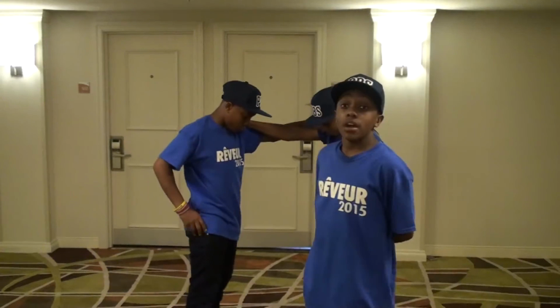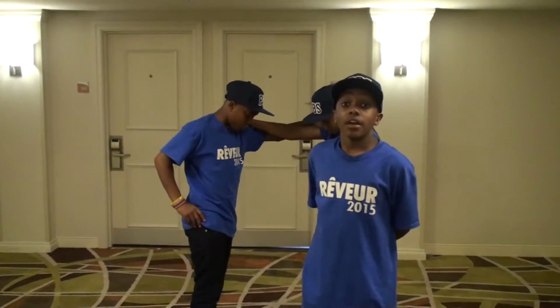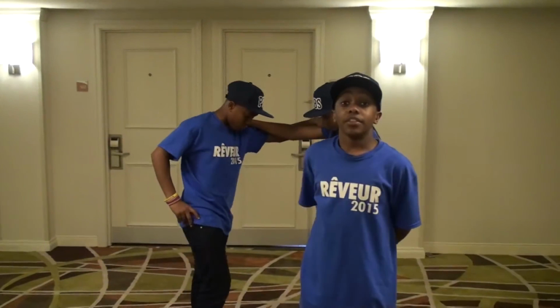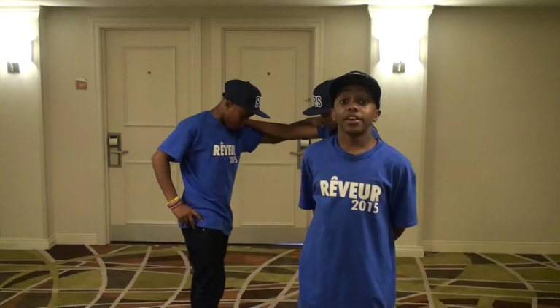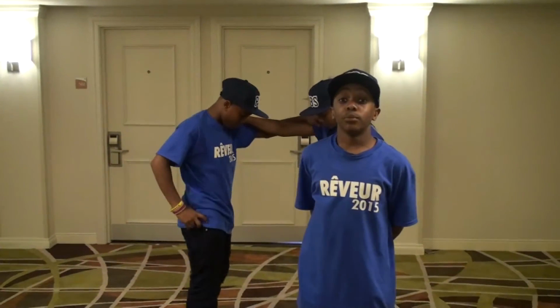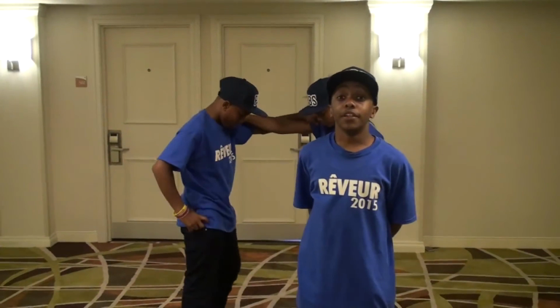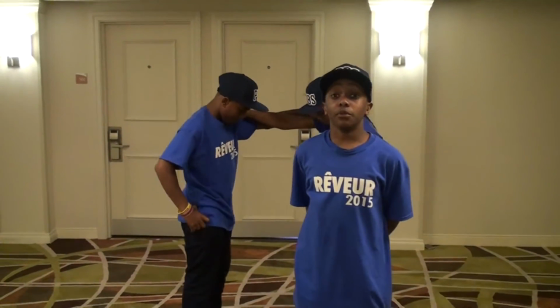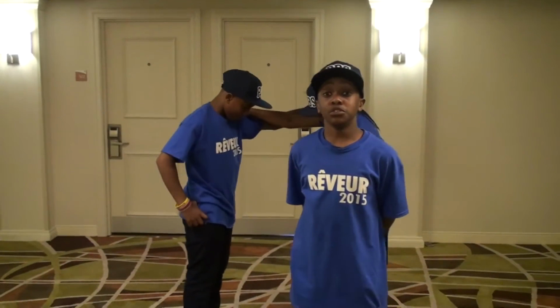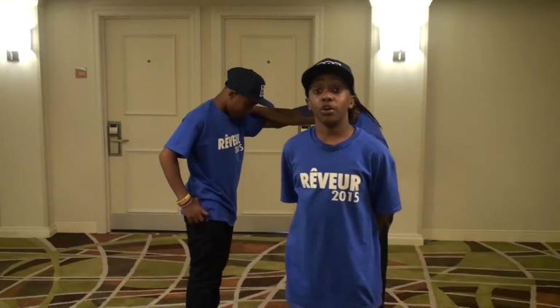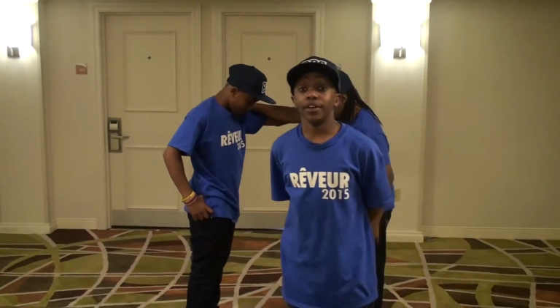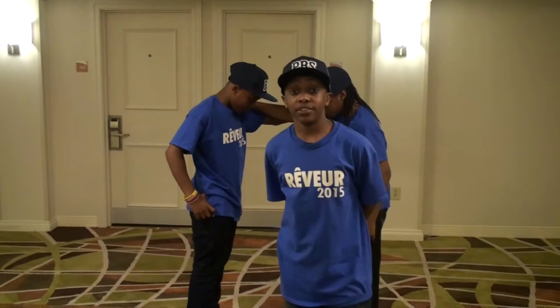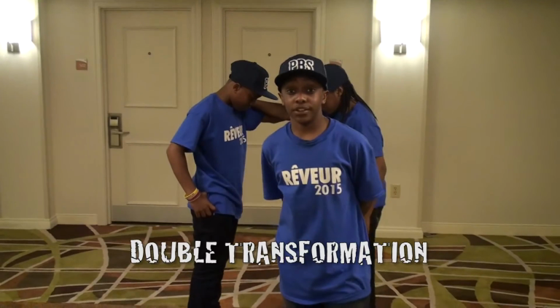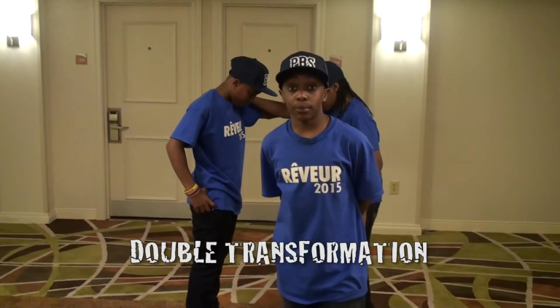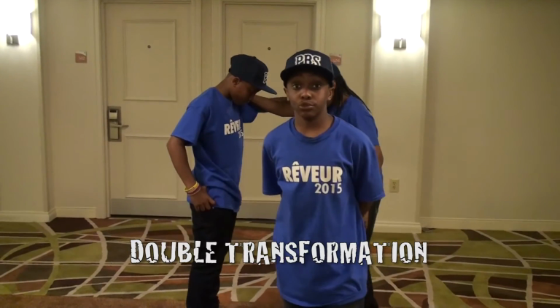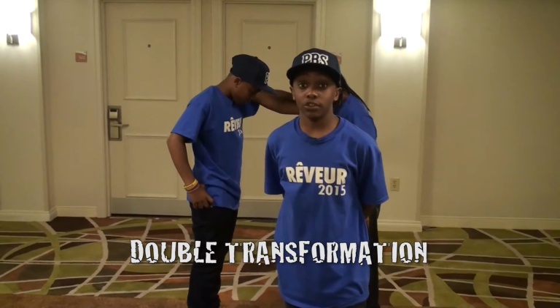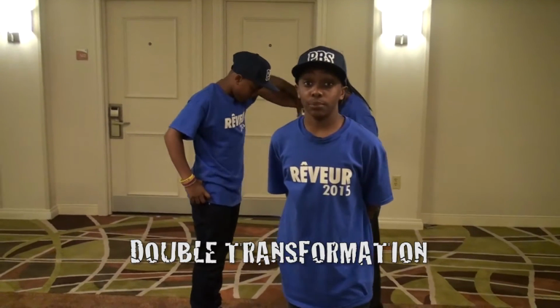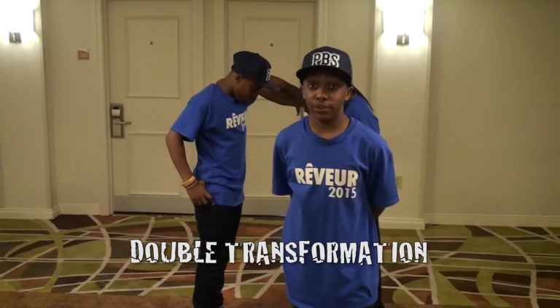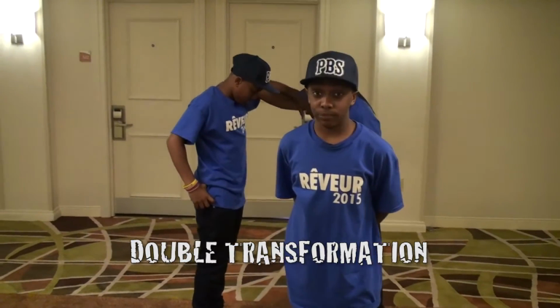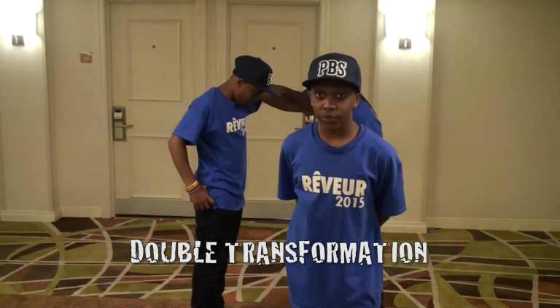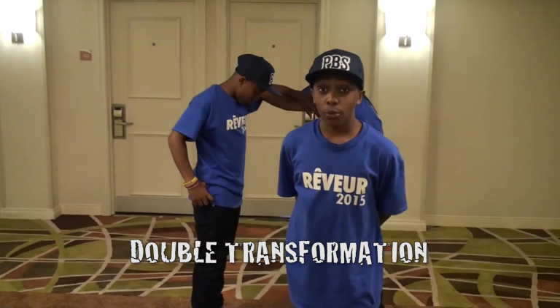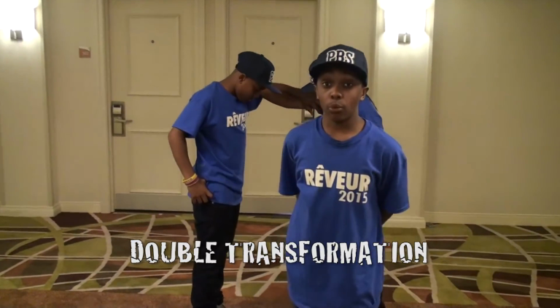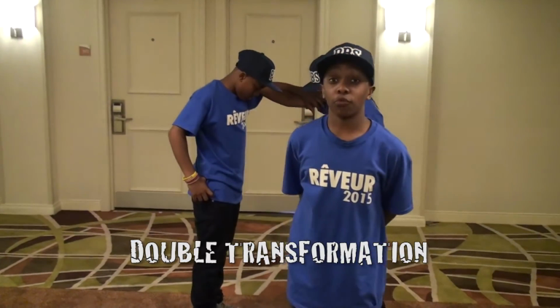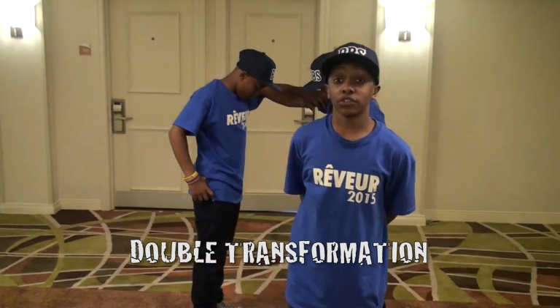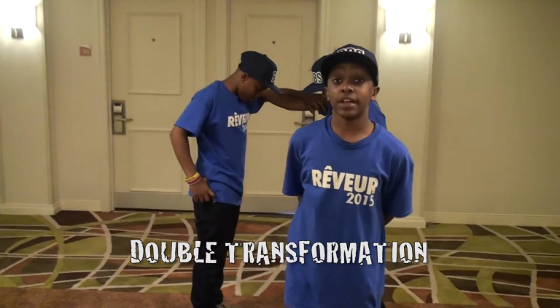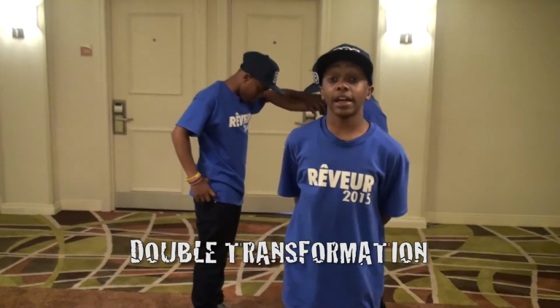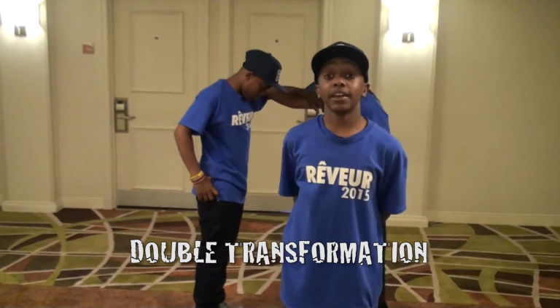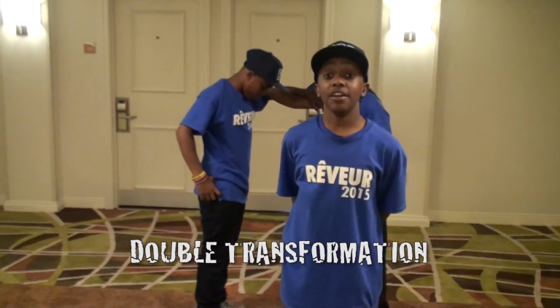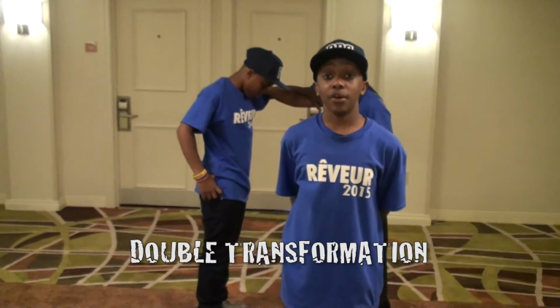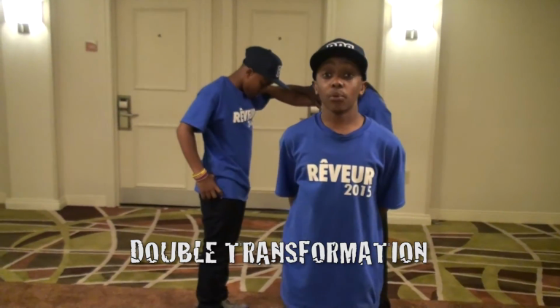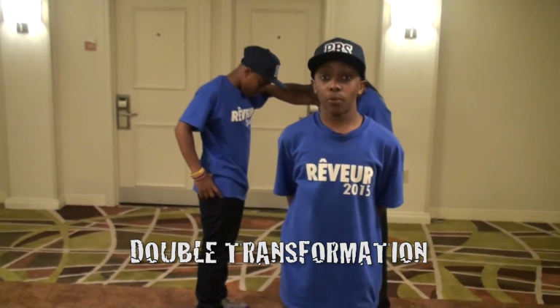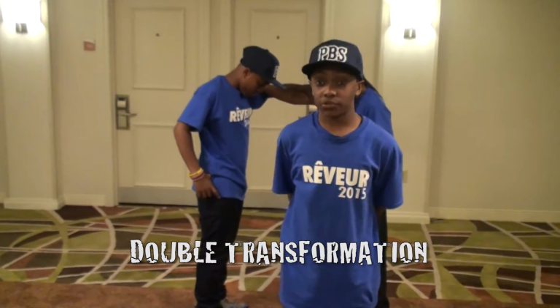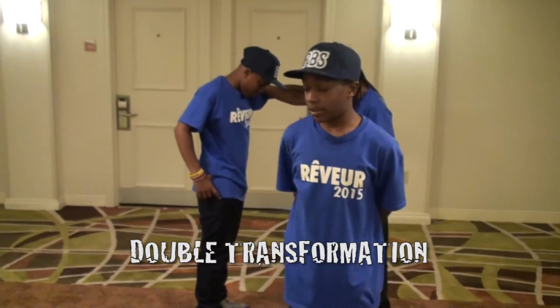The next move we'll be showing is the double transformation. We will first dilate and then we will rotate.